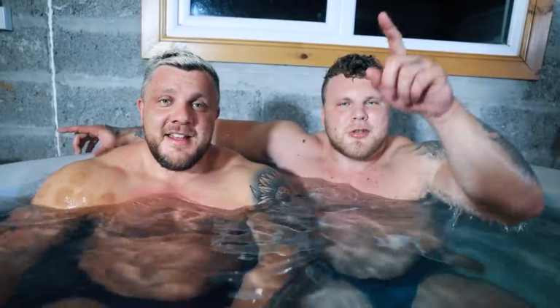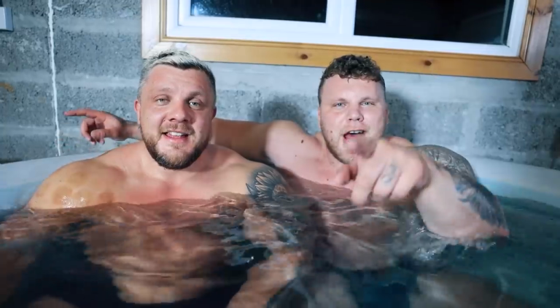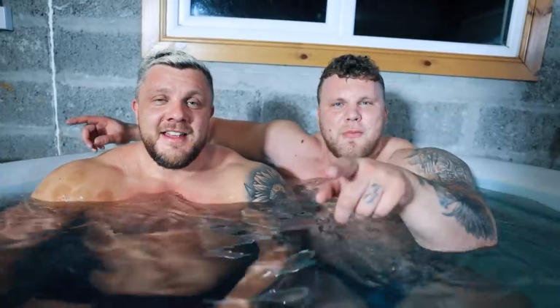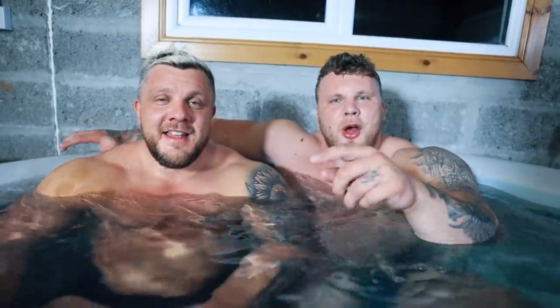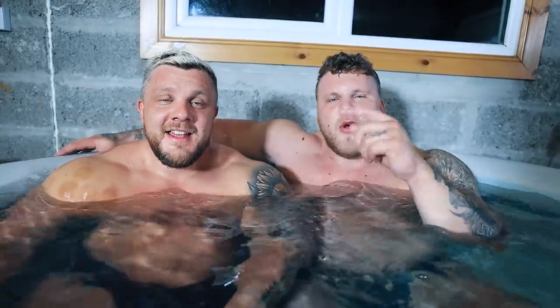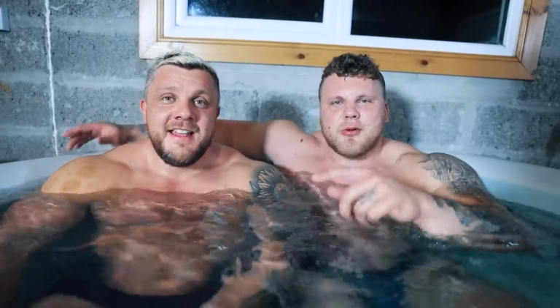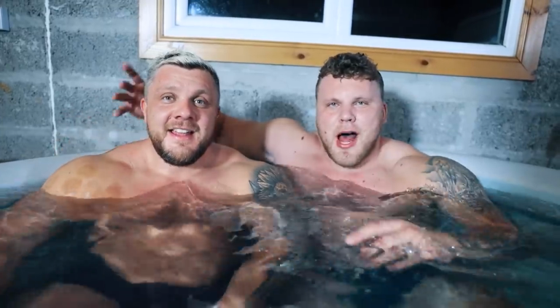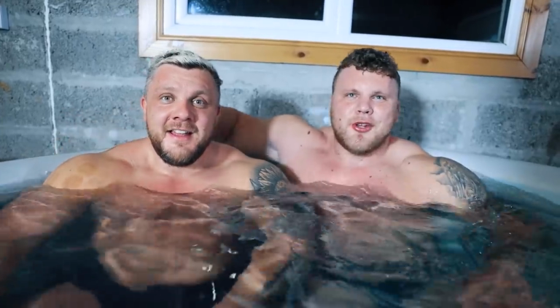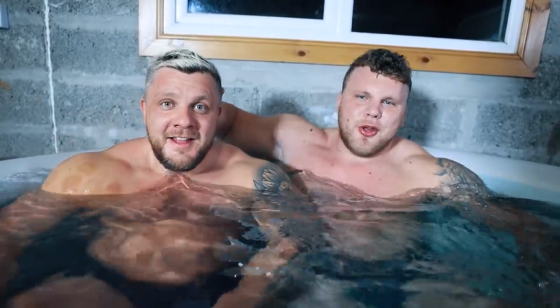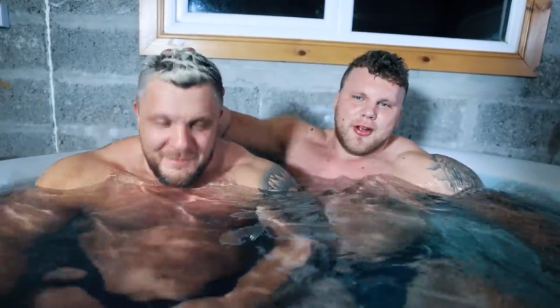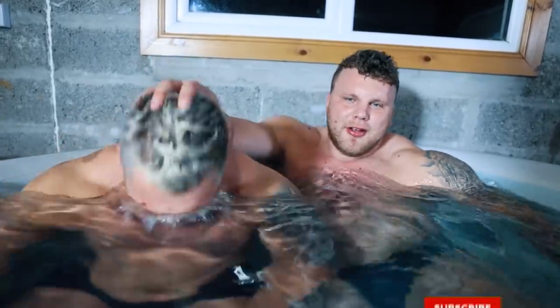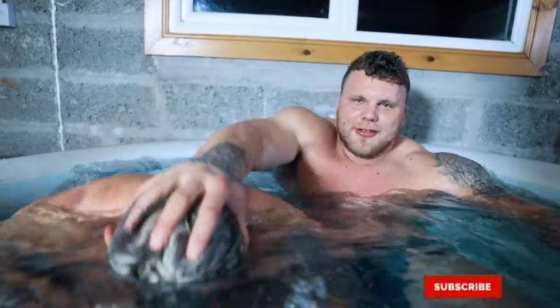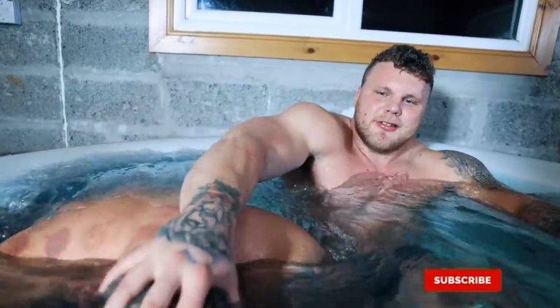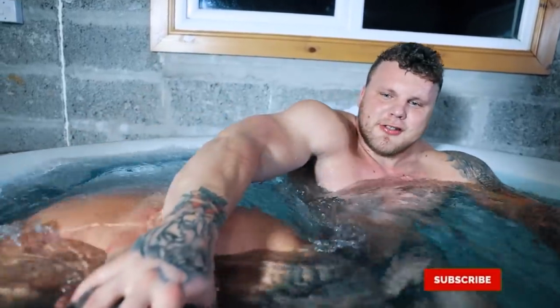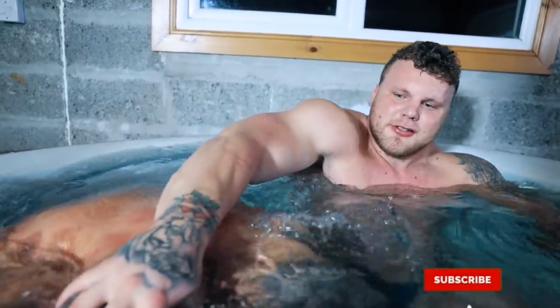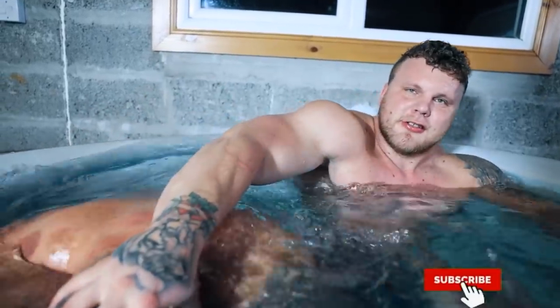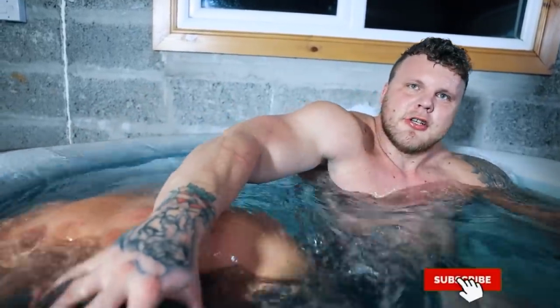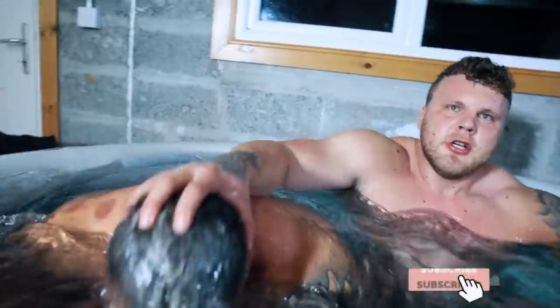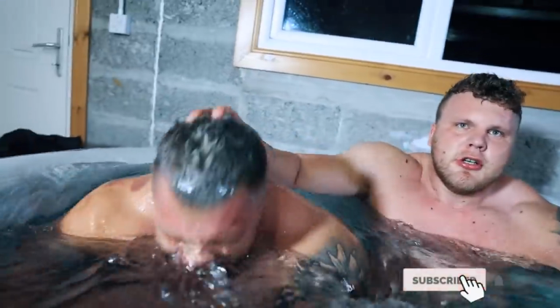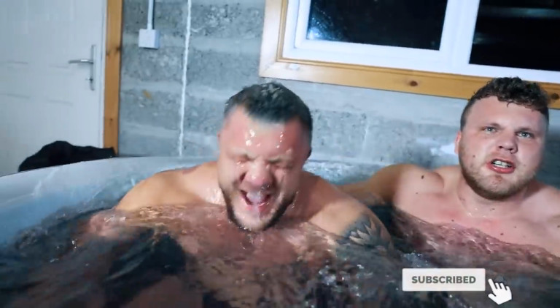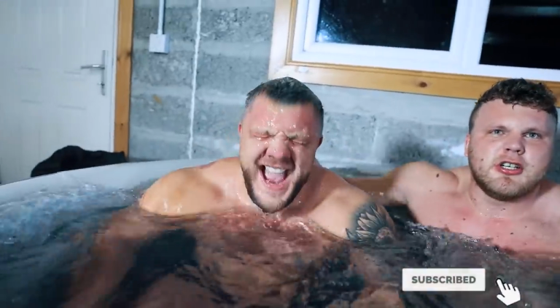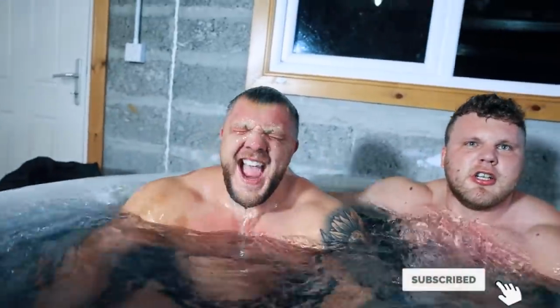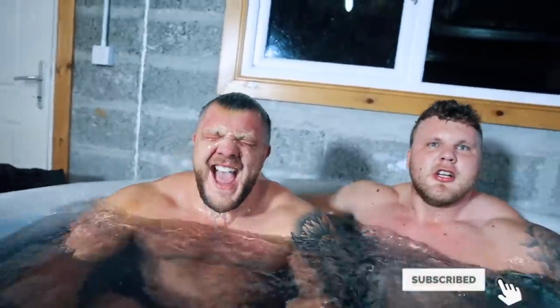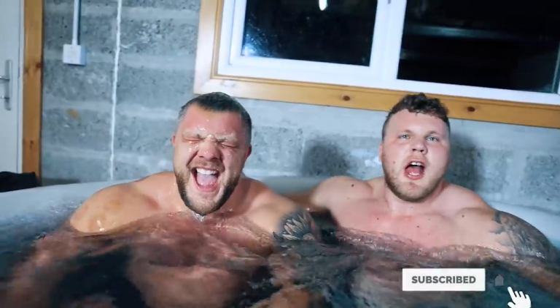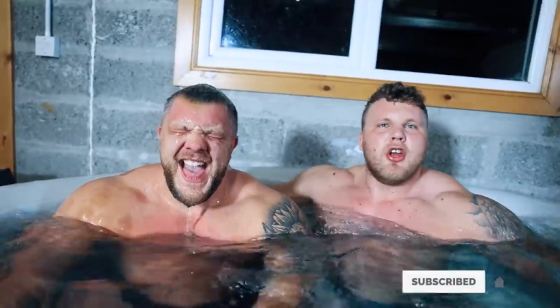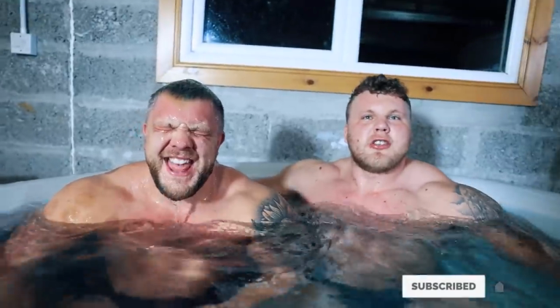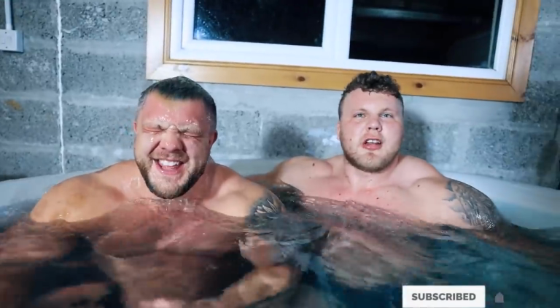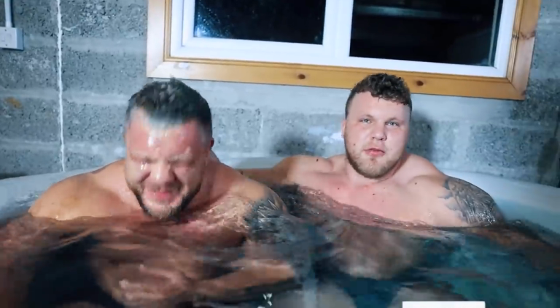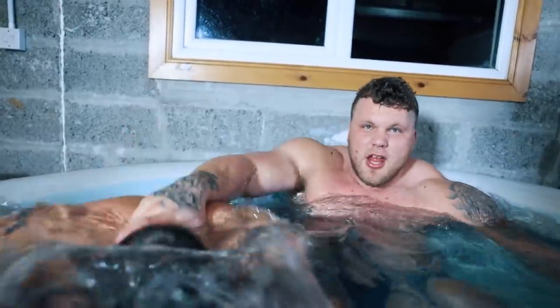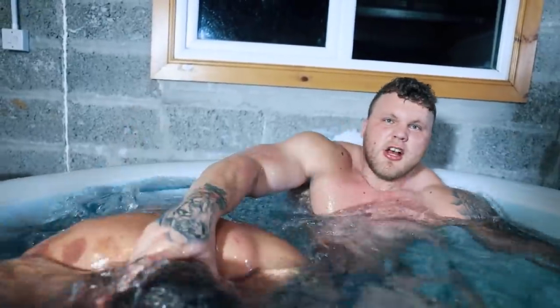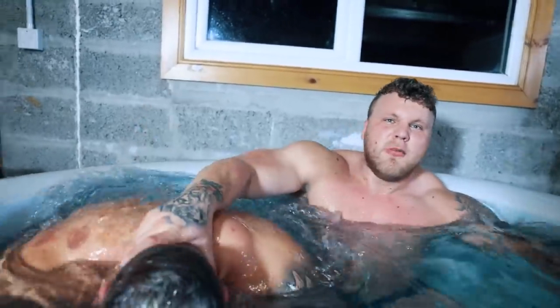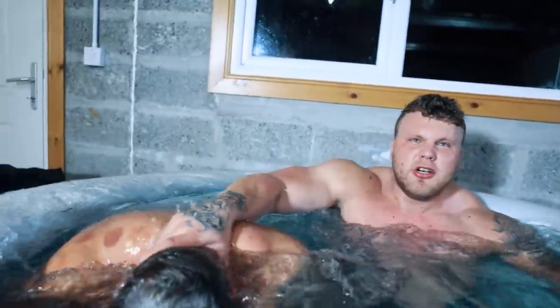Subscribe or this will happen to you. Yeah, you're not subscribed yet, come on.